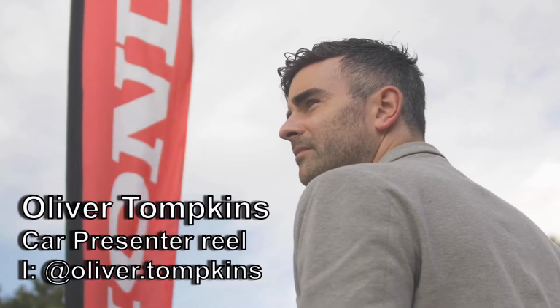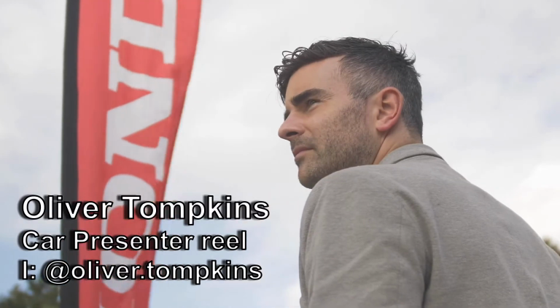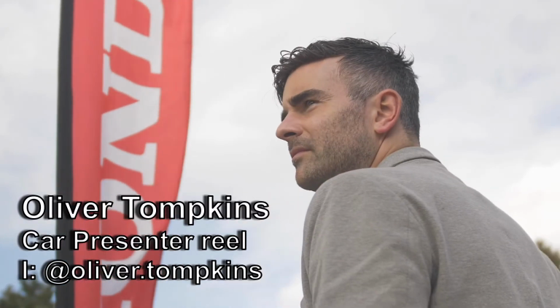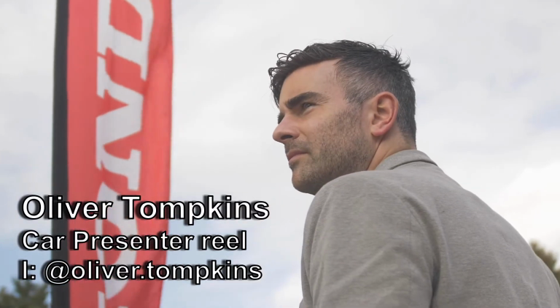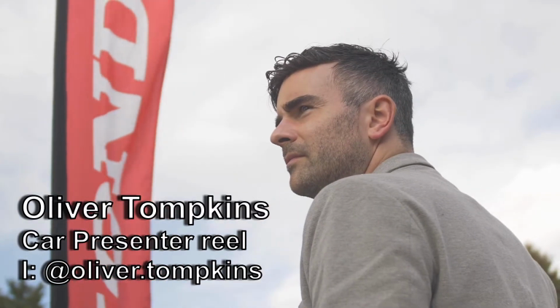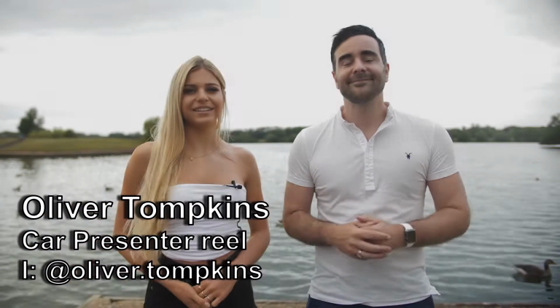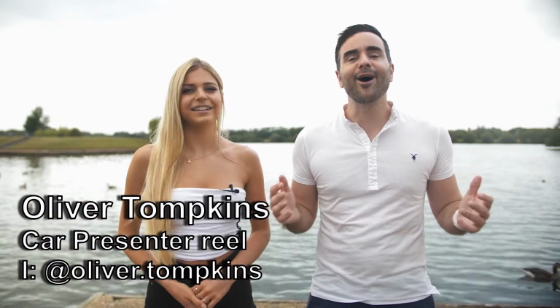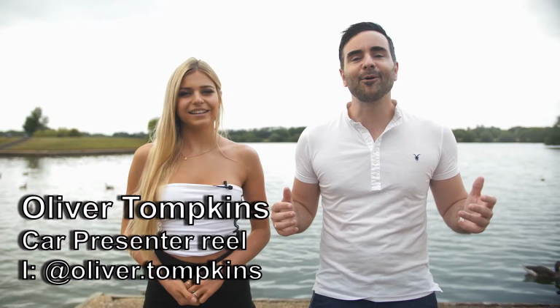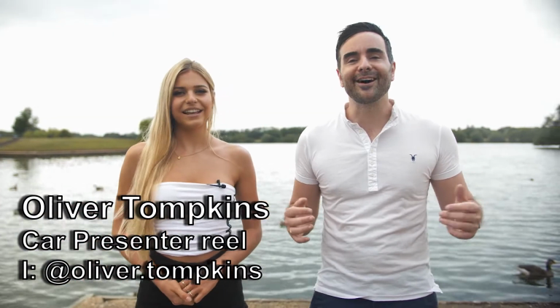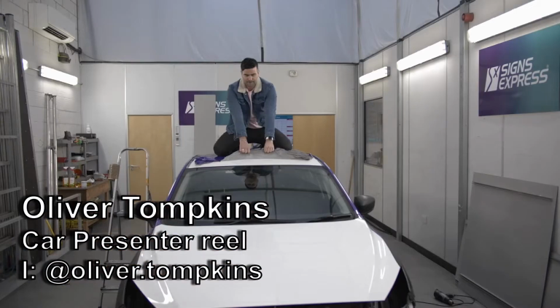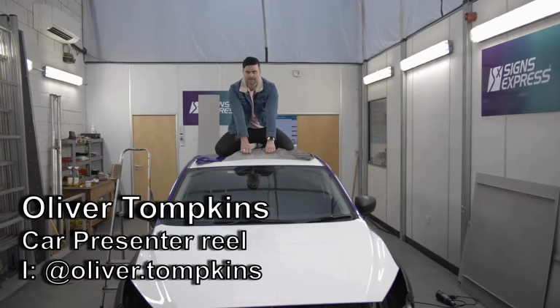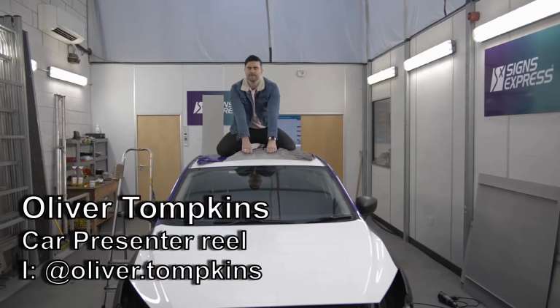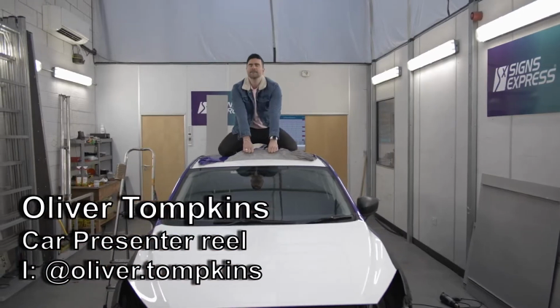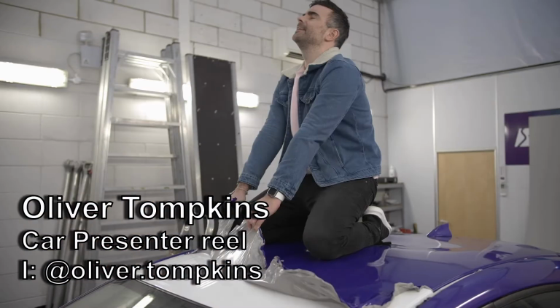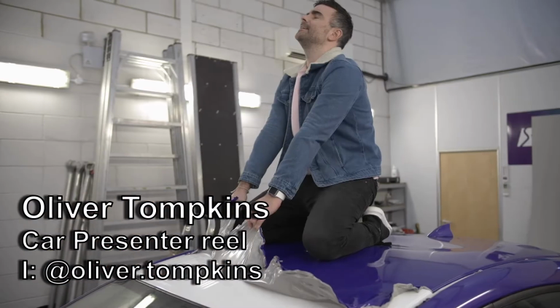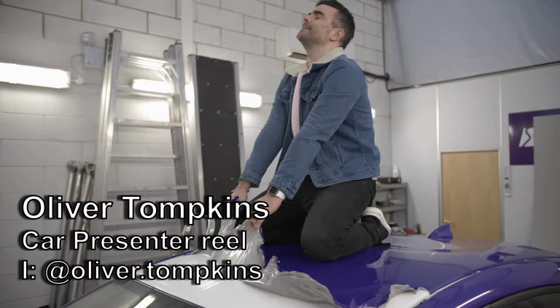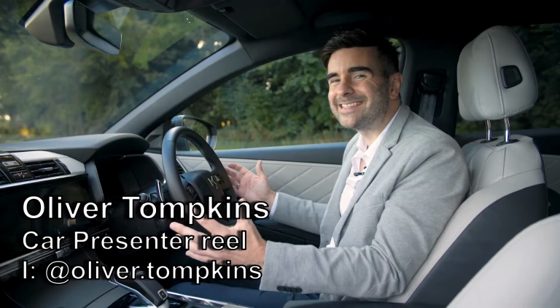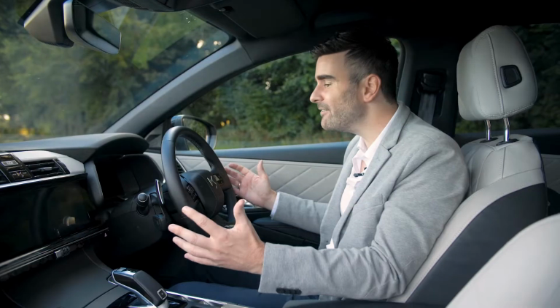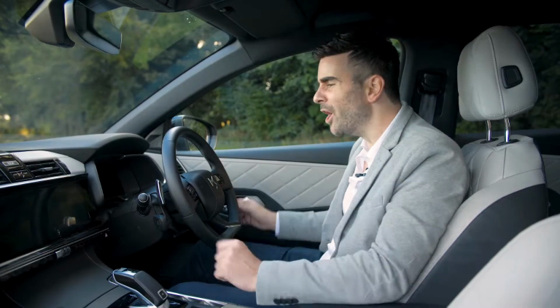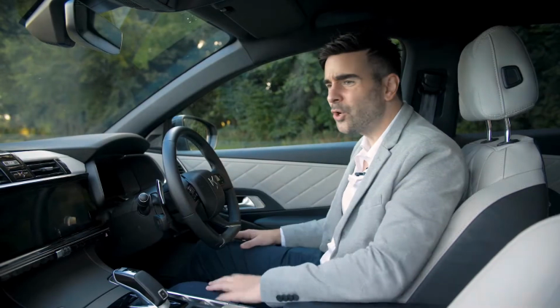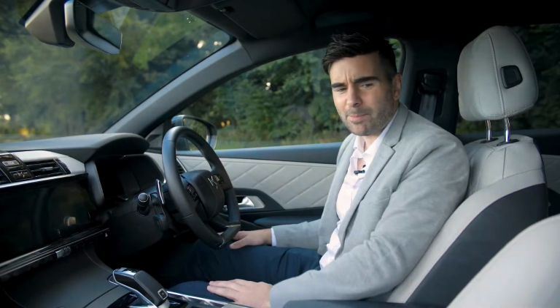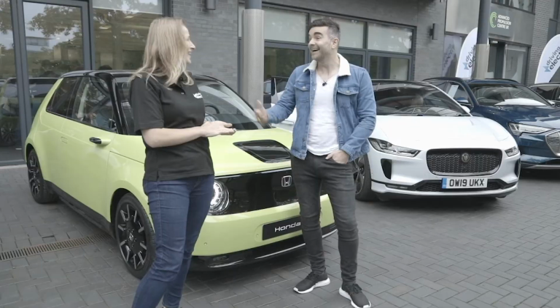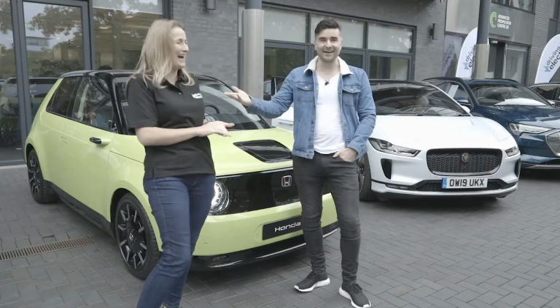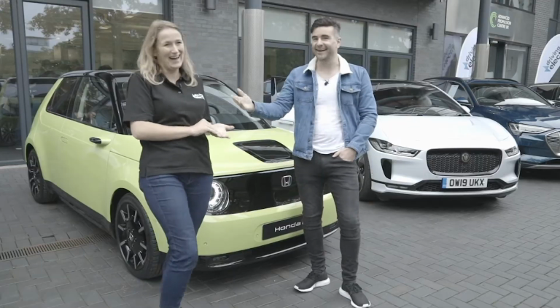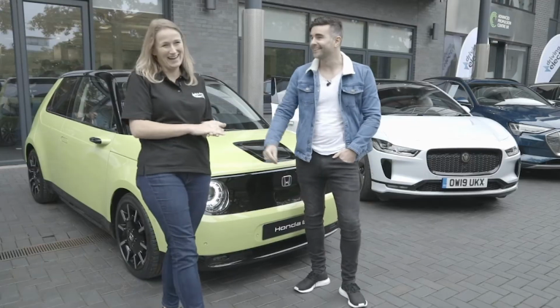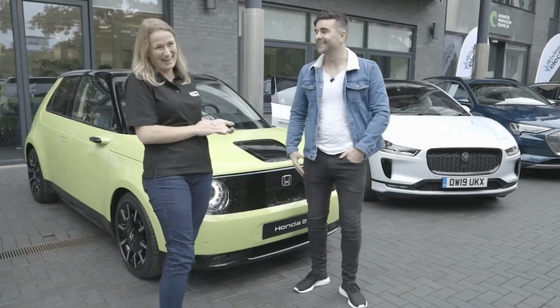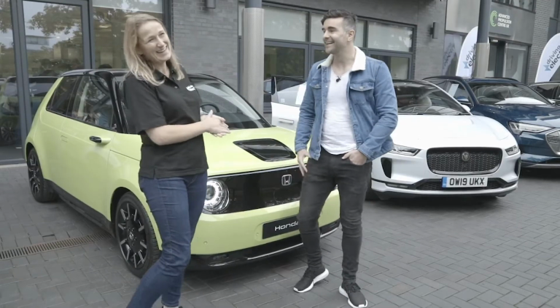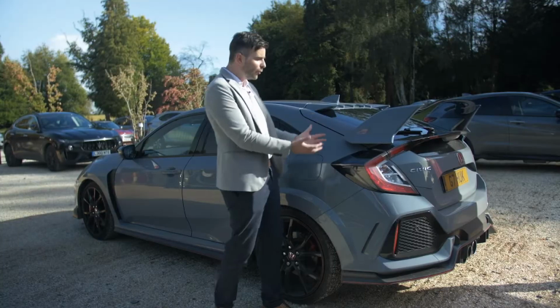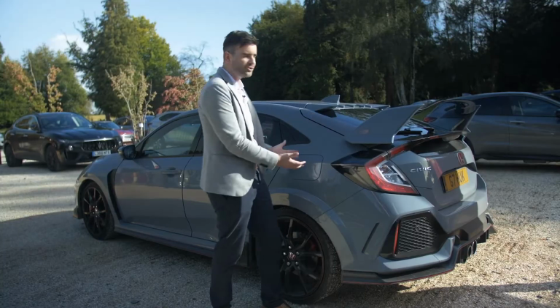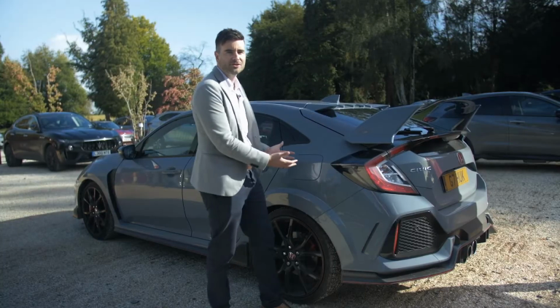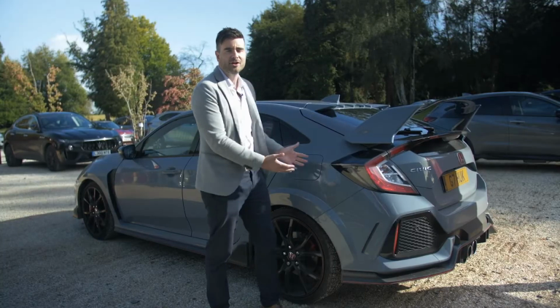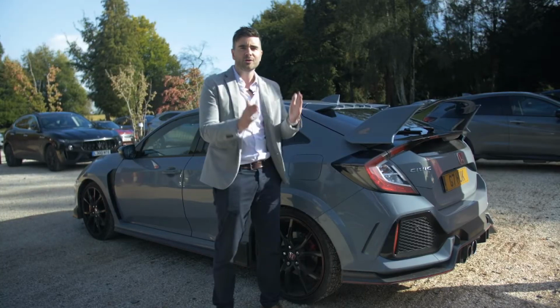Hello, I'm Oliver Tompkins. I'm a cheeky, chatty, excitable presenter, and I love creating the best car content. And it's always a bonus if I can get people to smile.